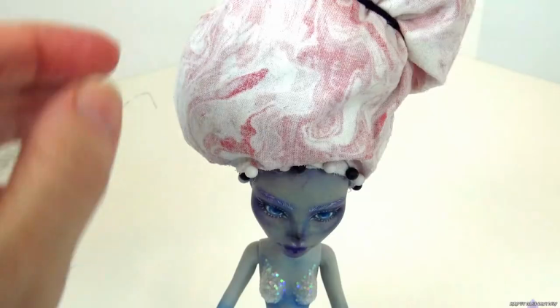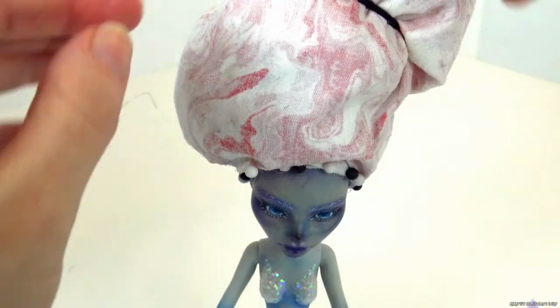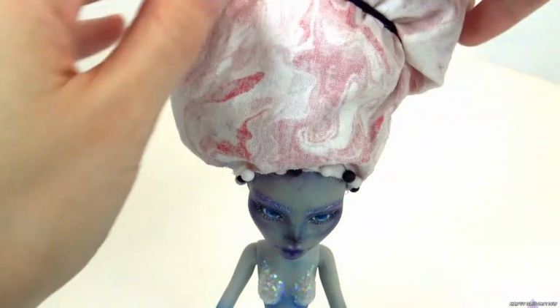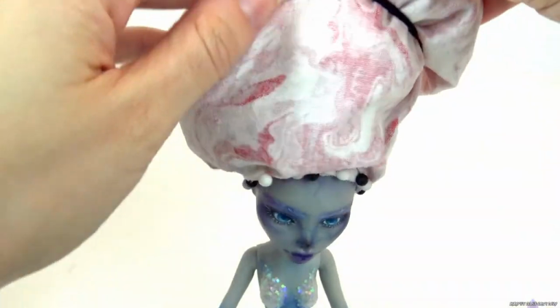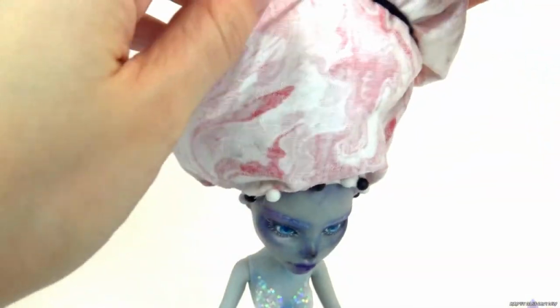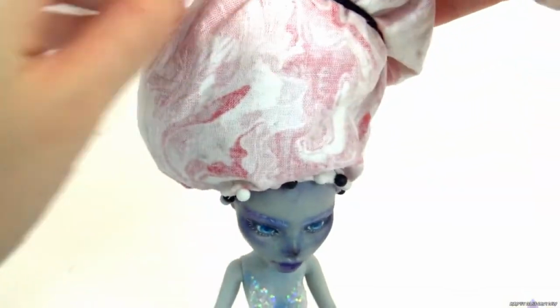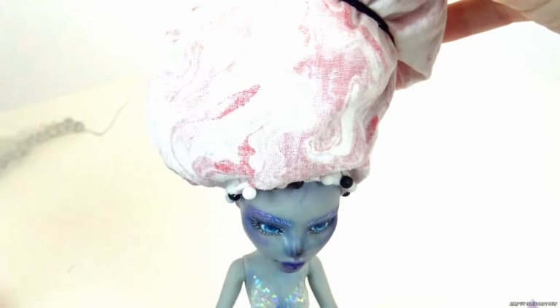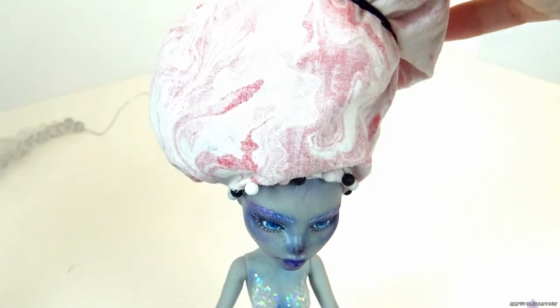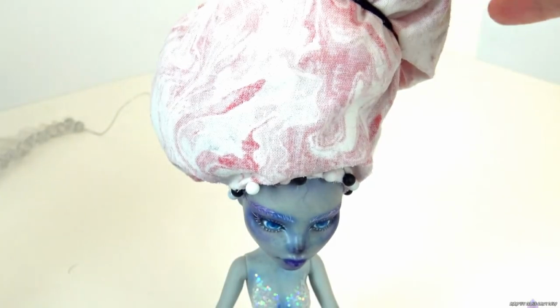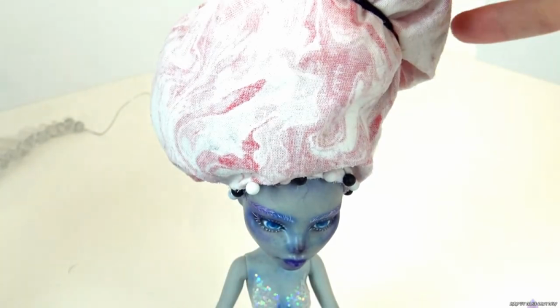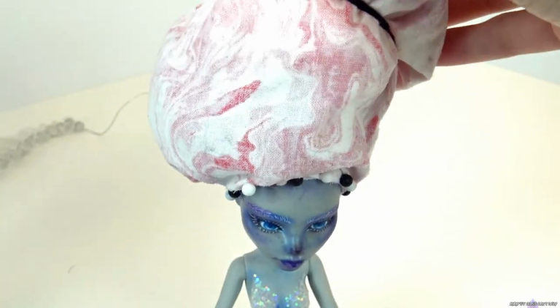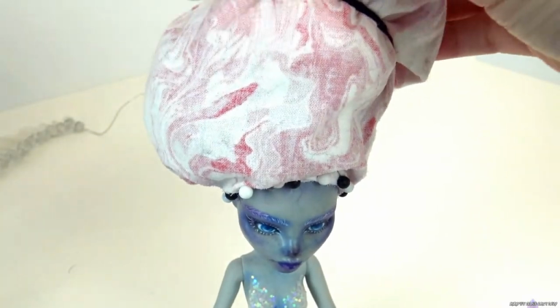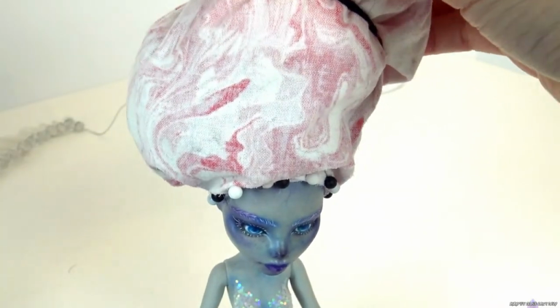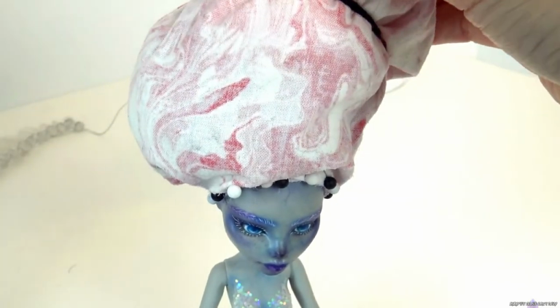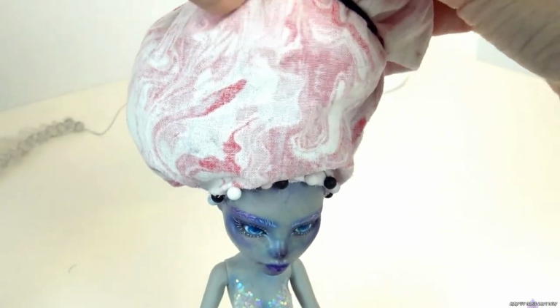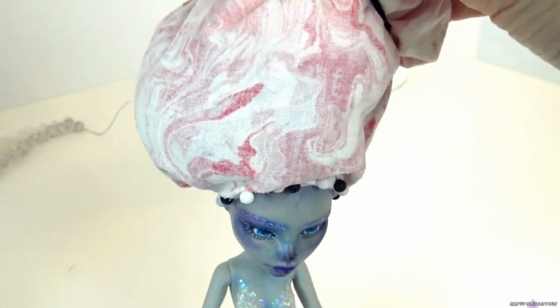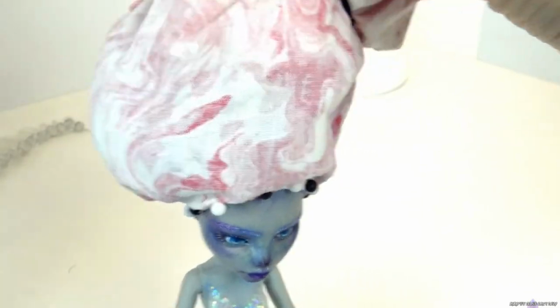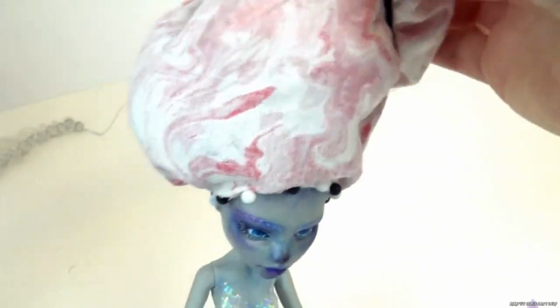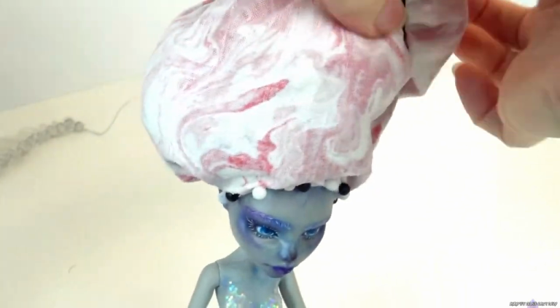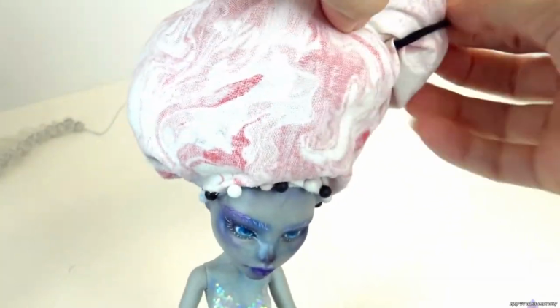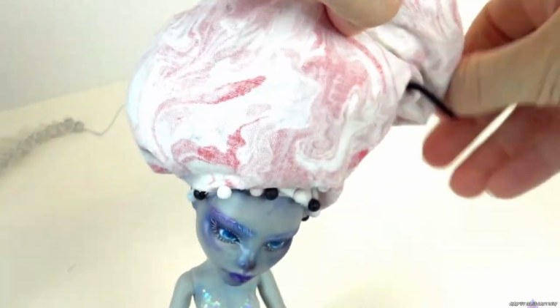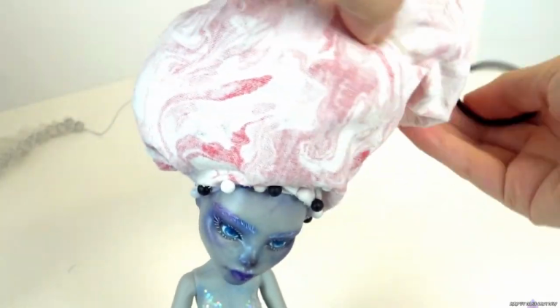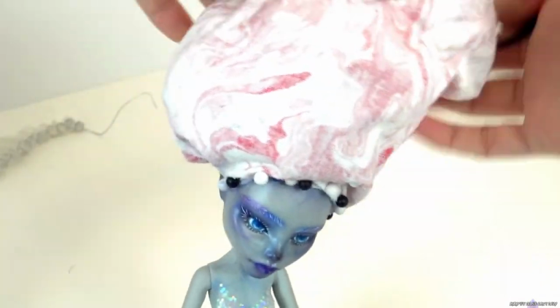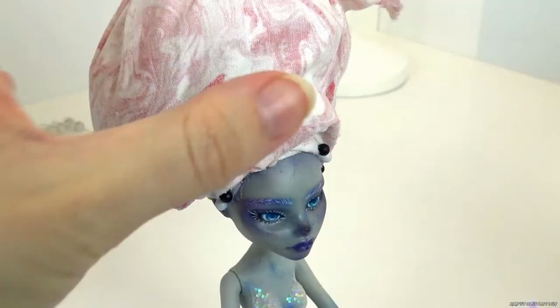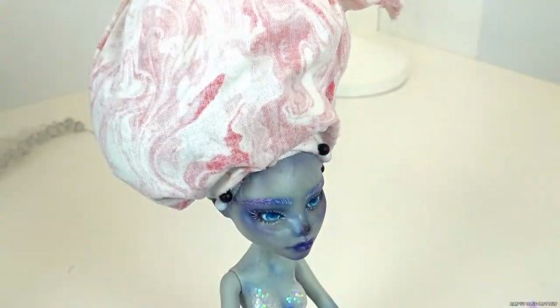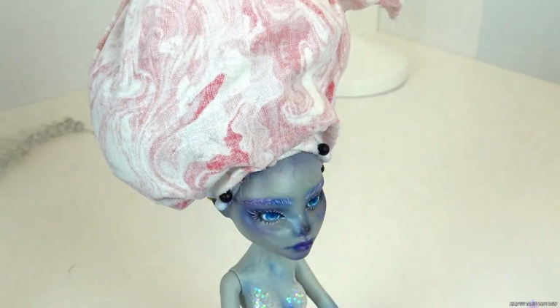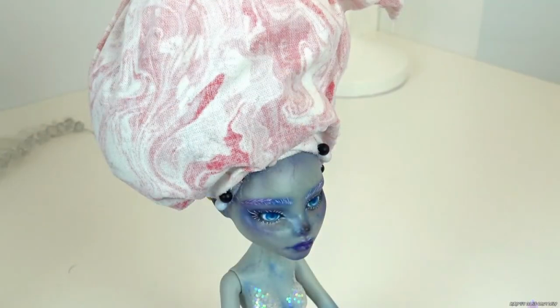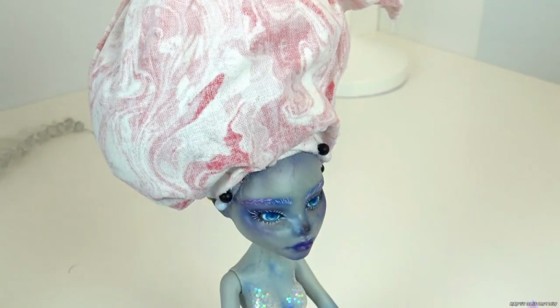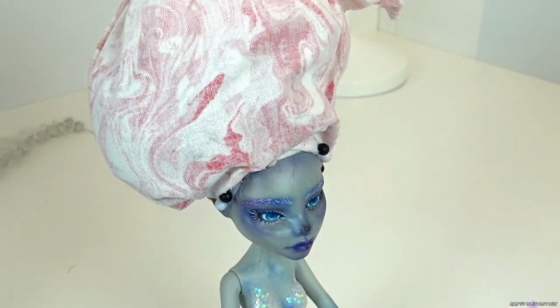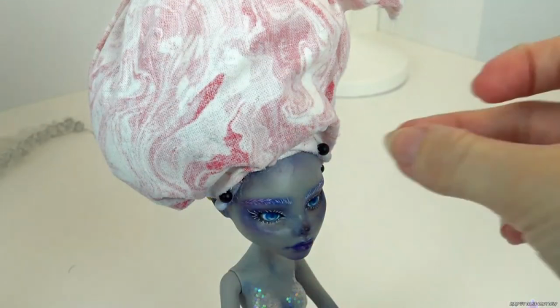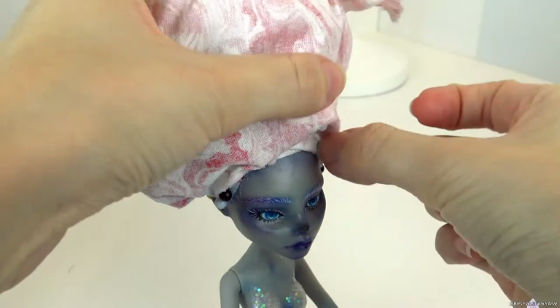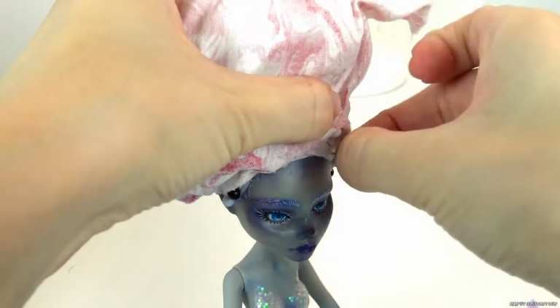Now that her body is finished and her head is back on, it's time to remove her giant head wrap.